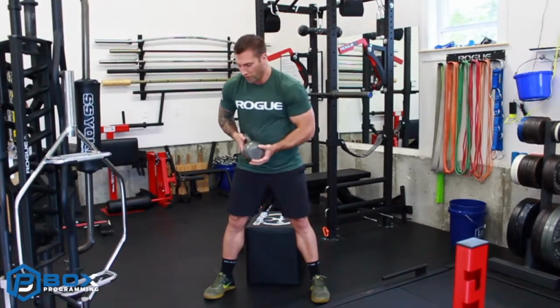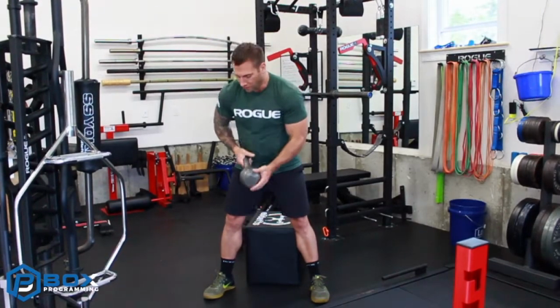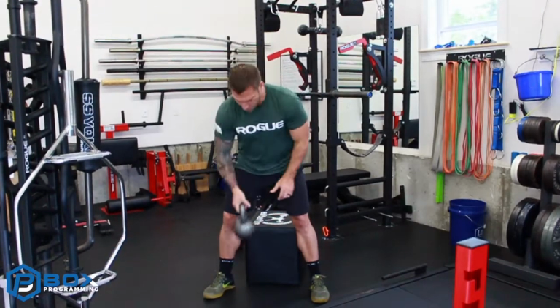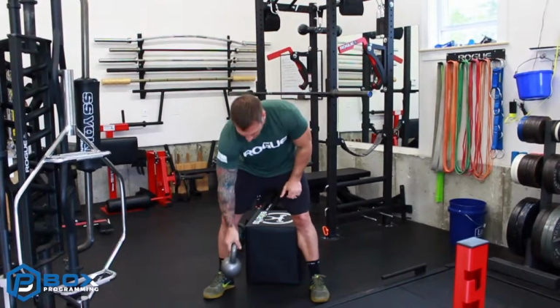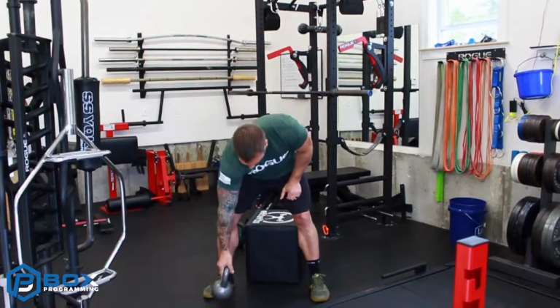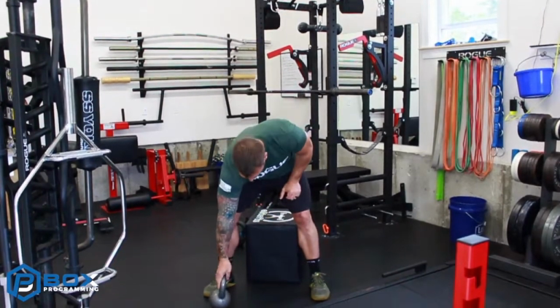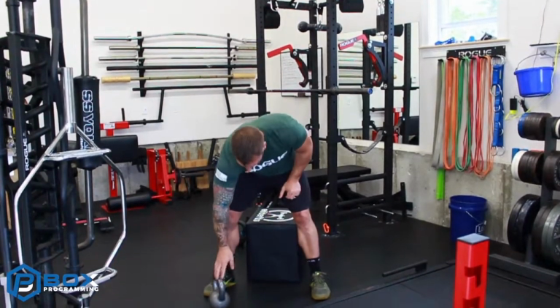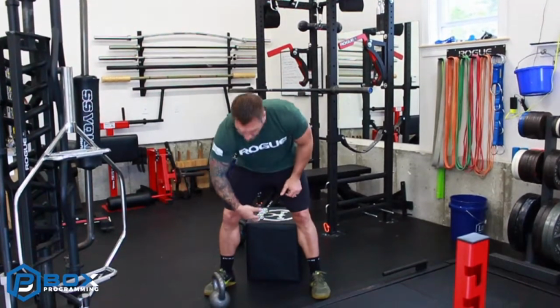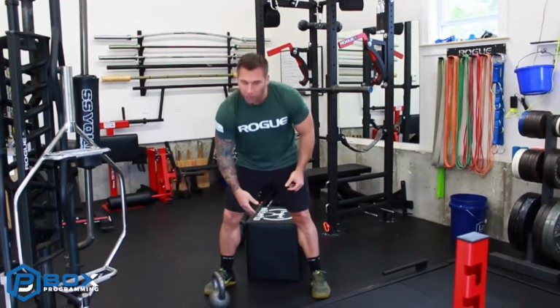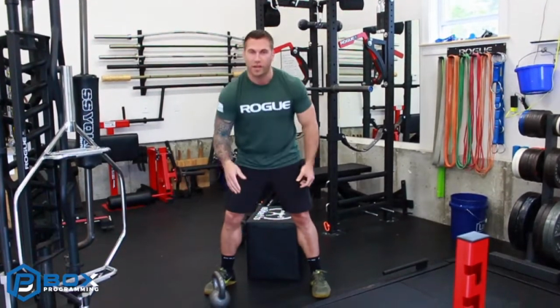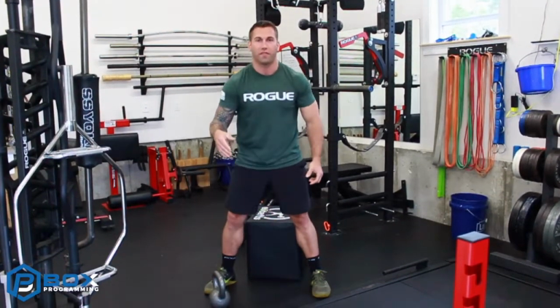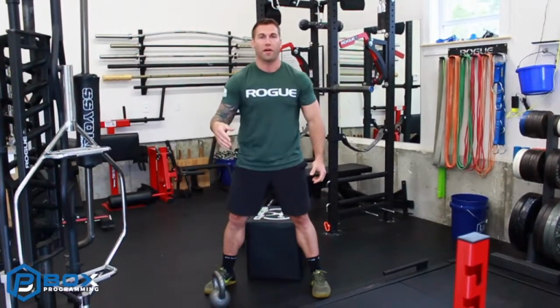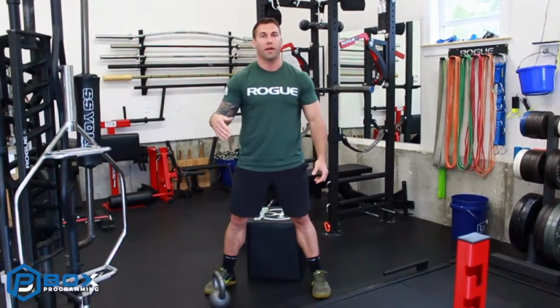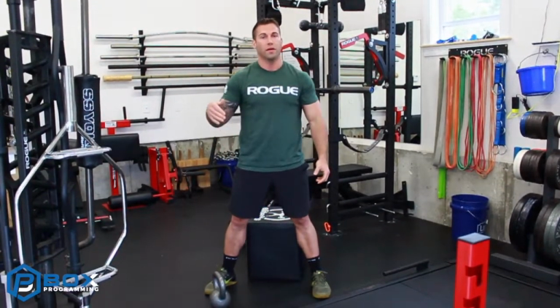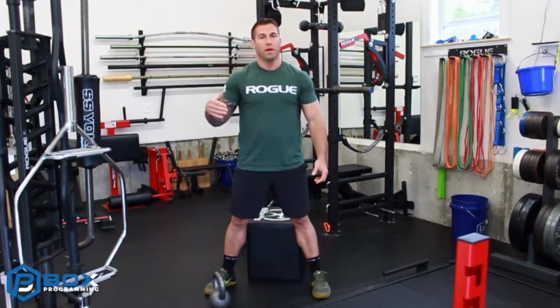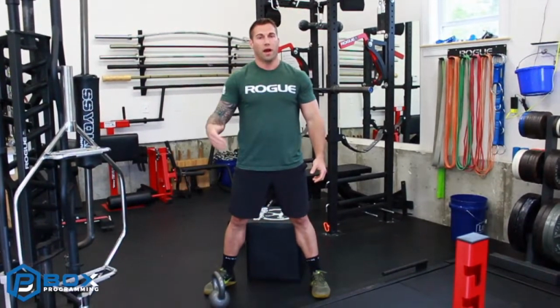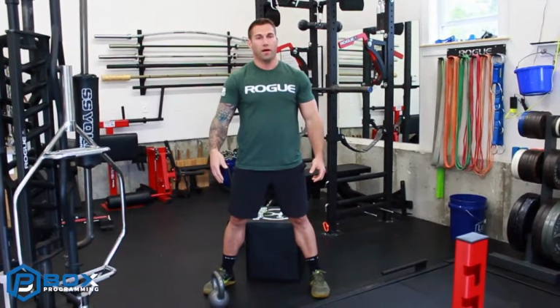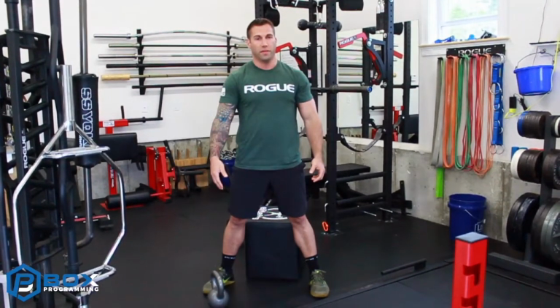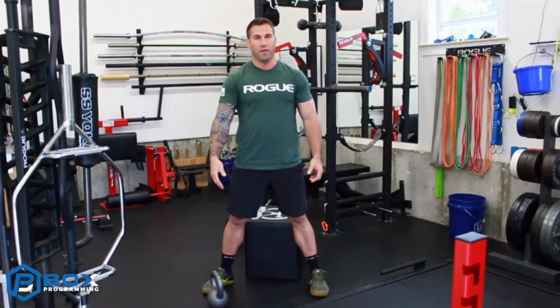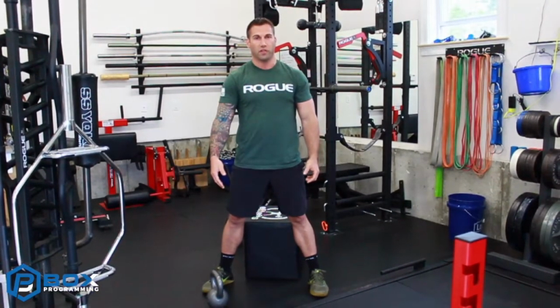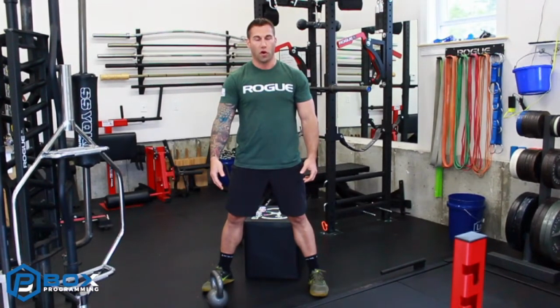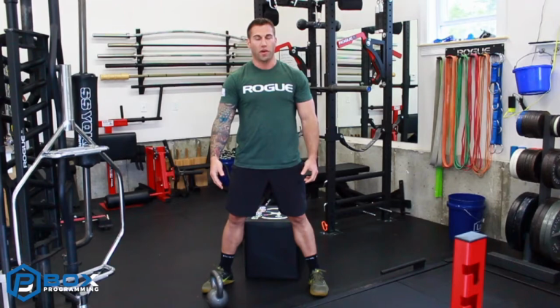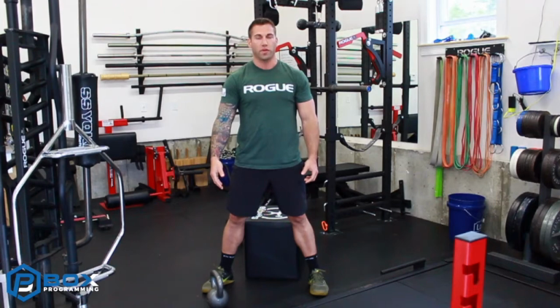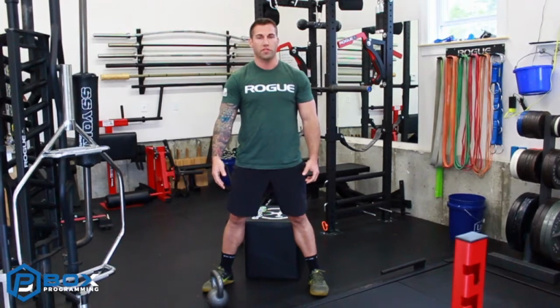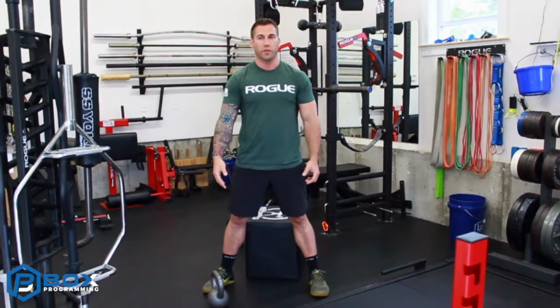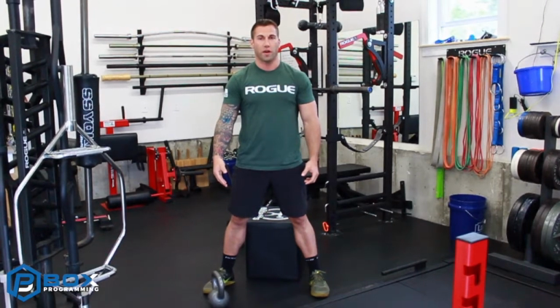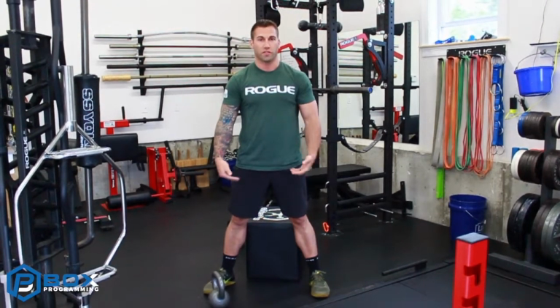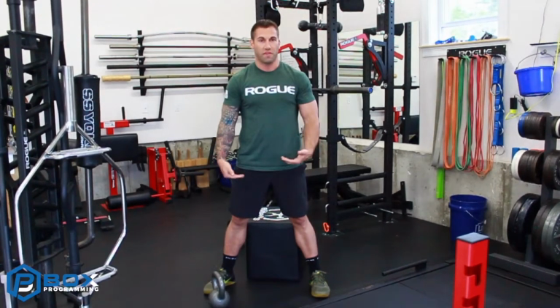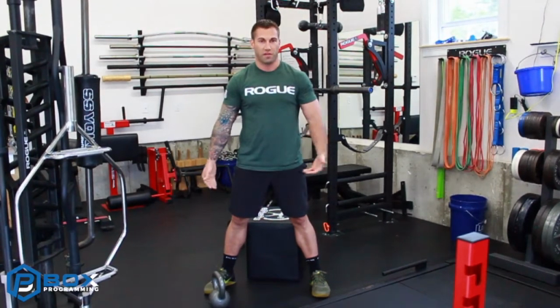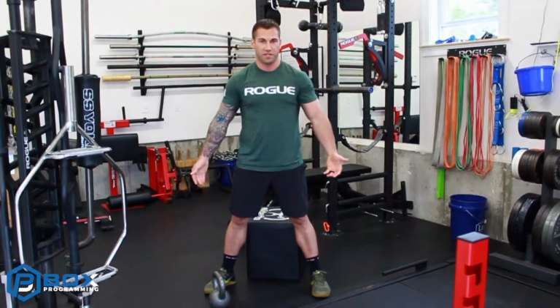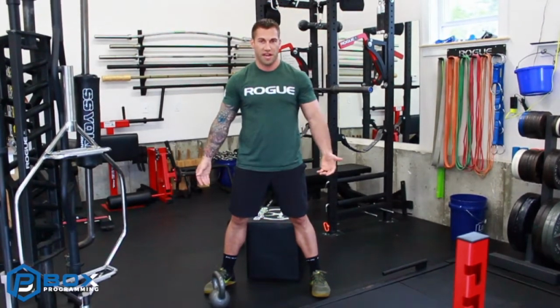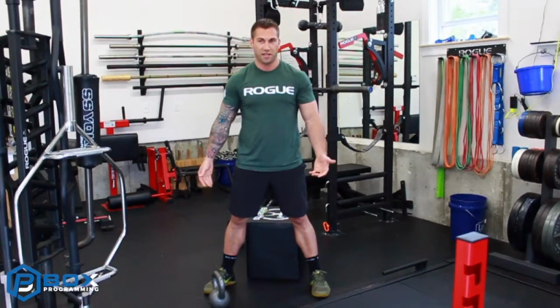We can obviously vary the height, we can vary the amount of load that we're using, and we can also vary the stance.